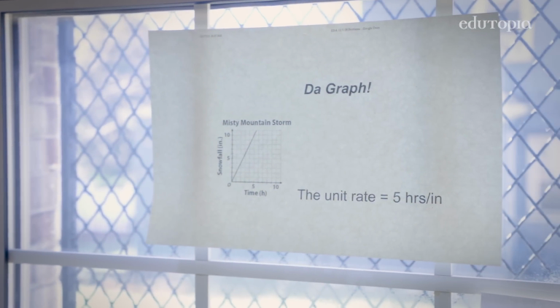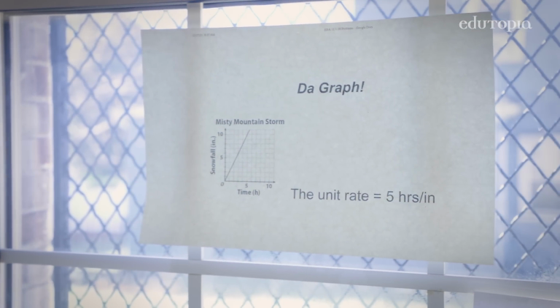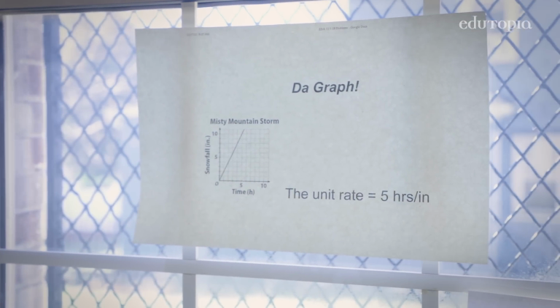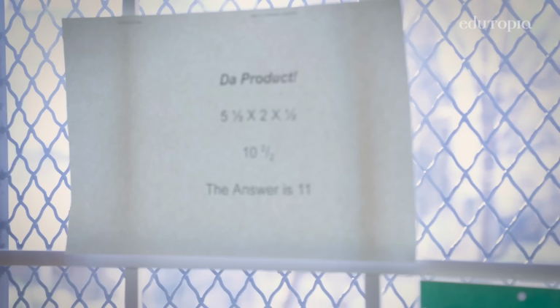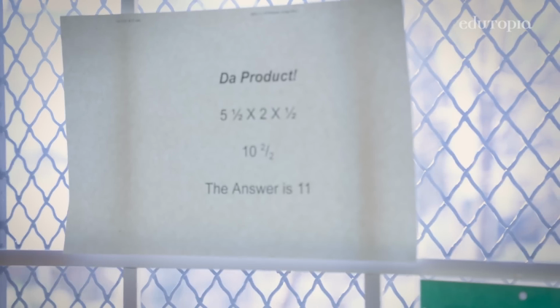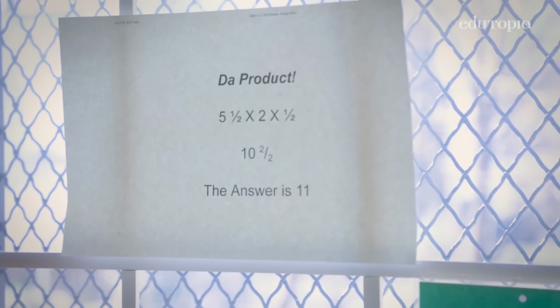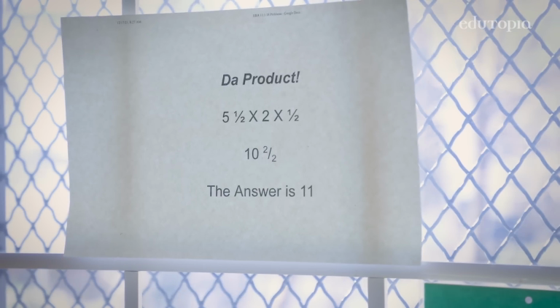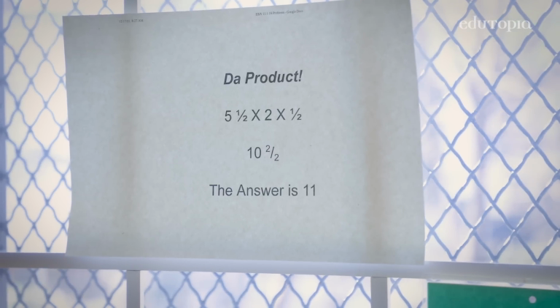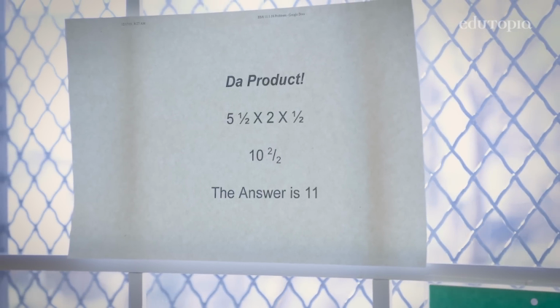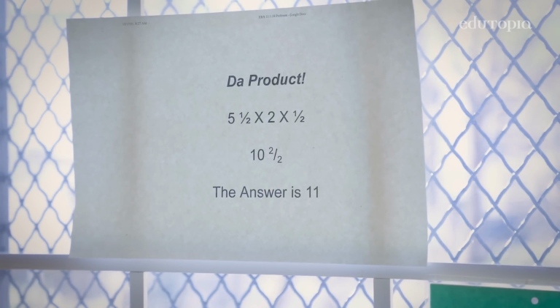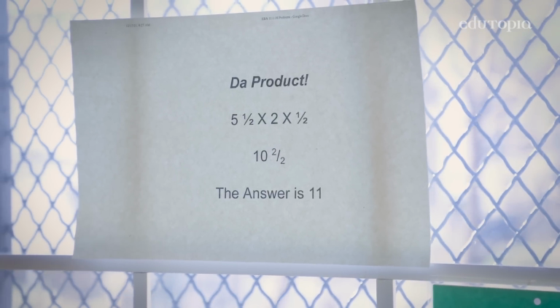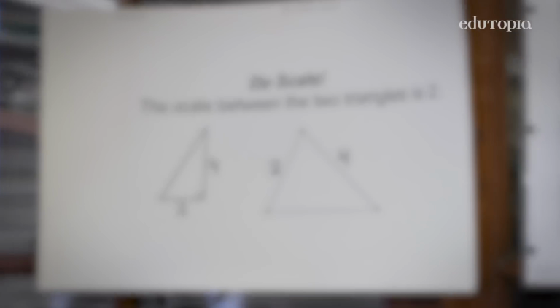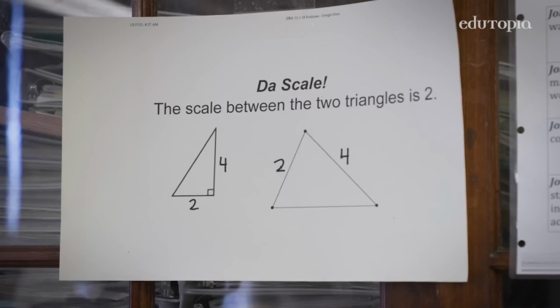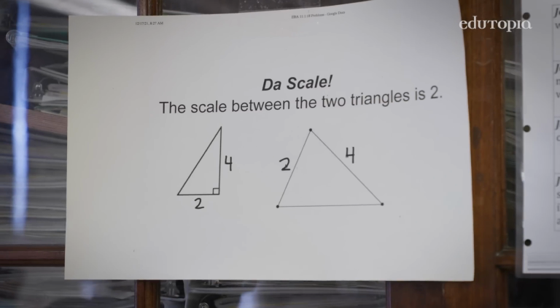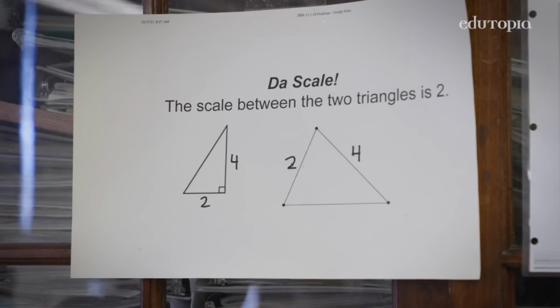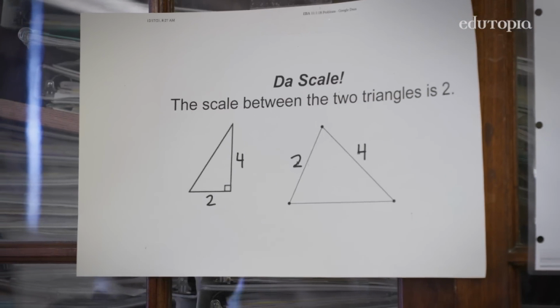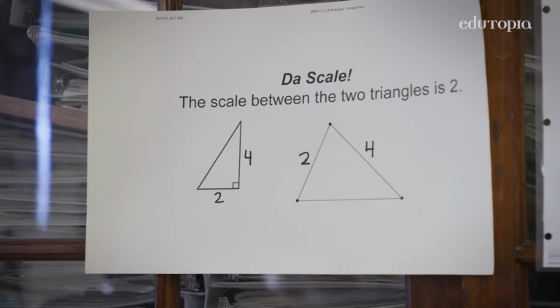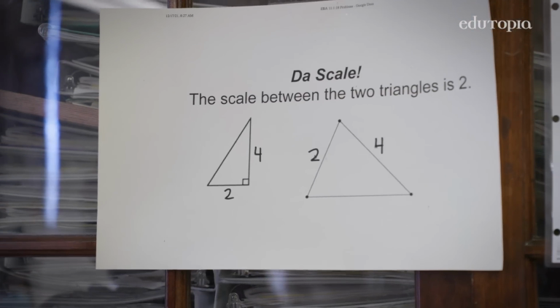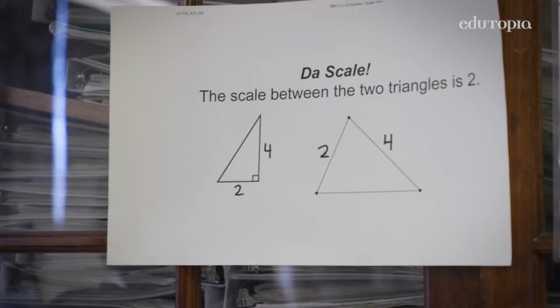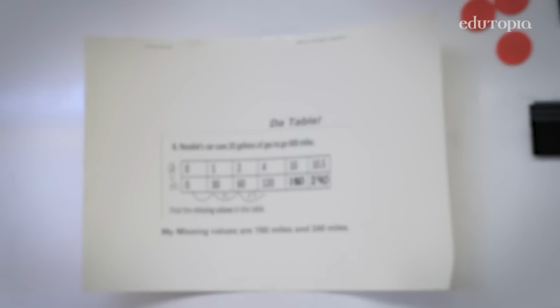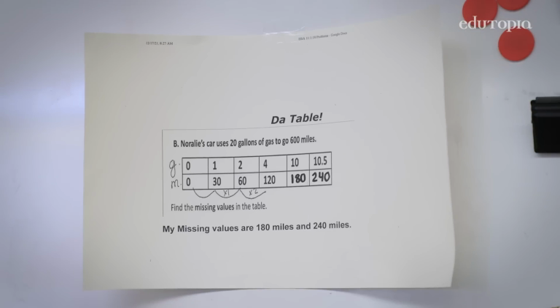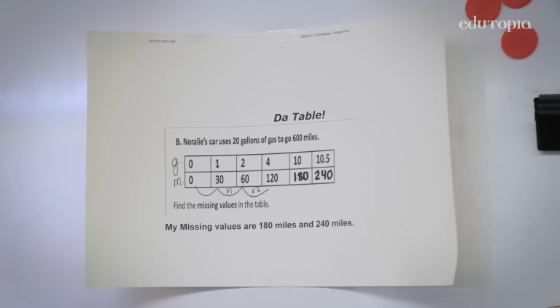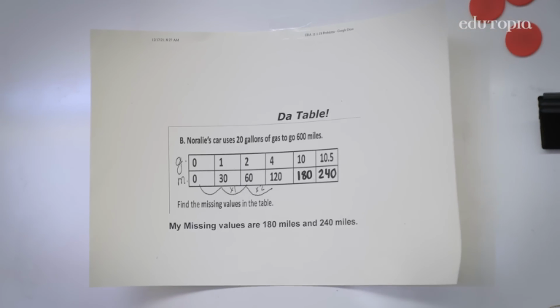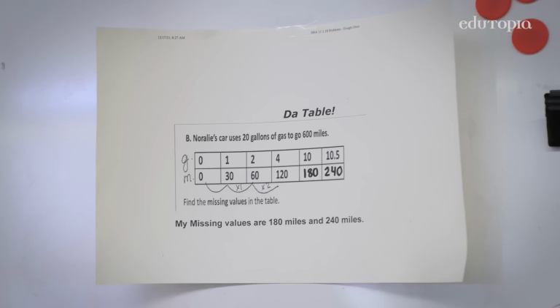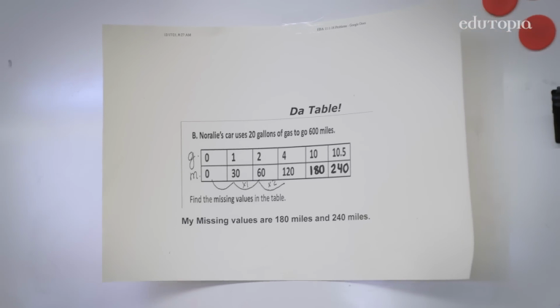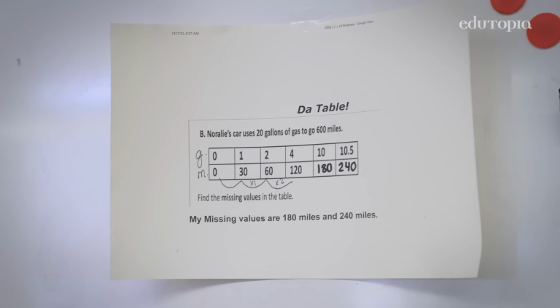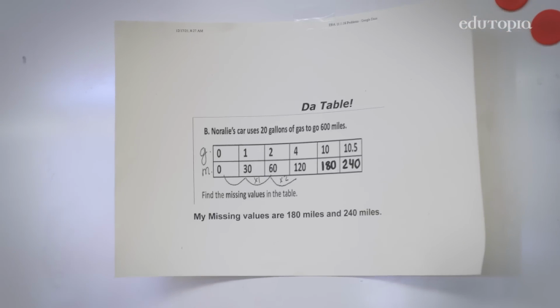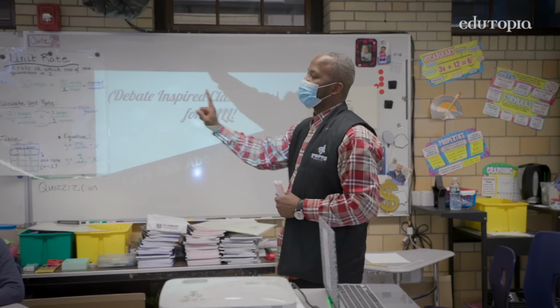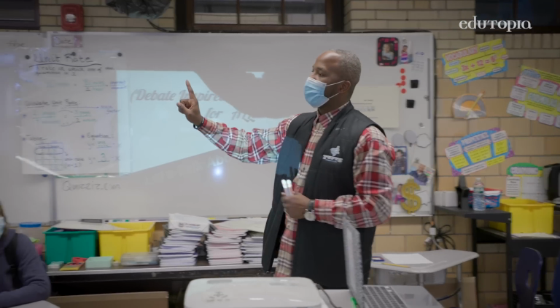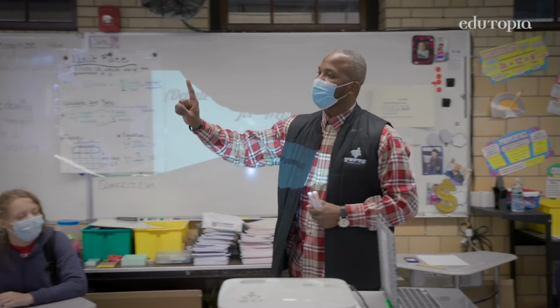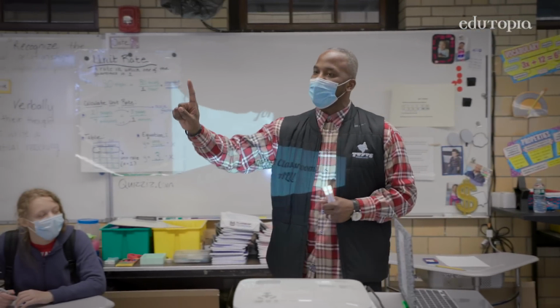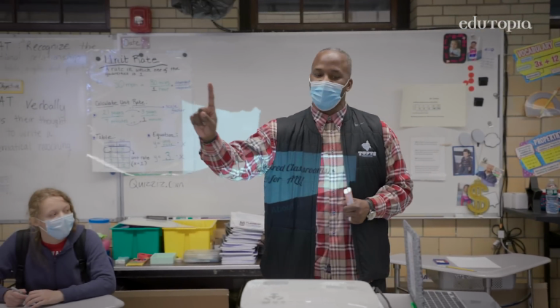There are four problems around the room. Each problem is solved incorrectly. We're going to carousel around to each problem.